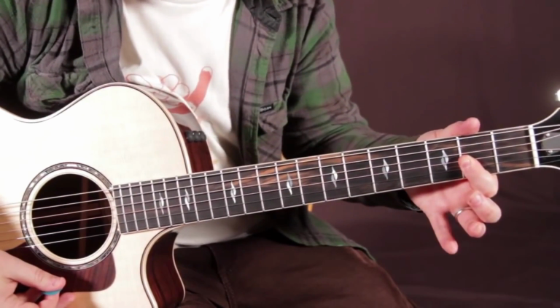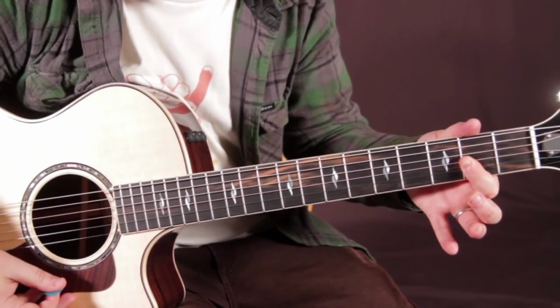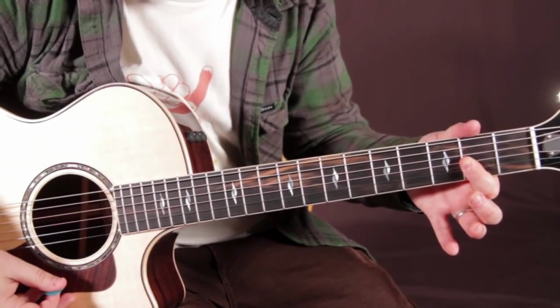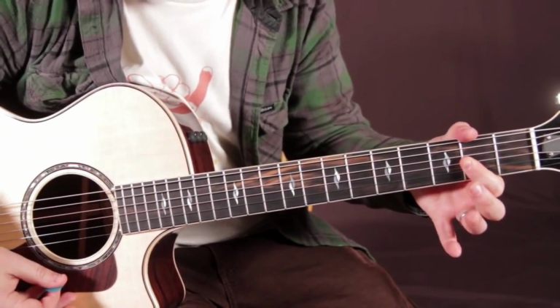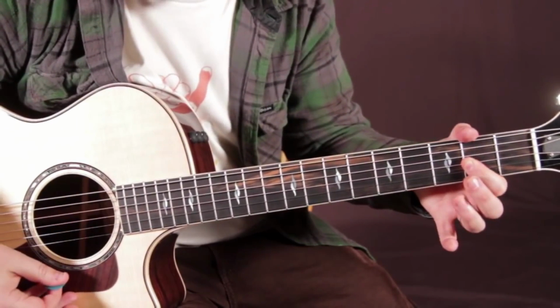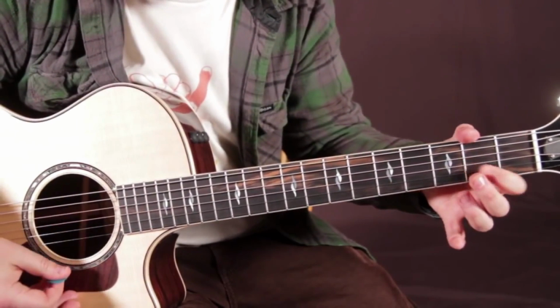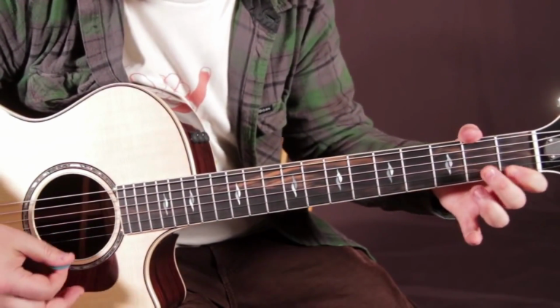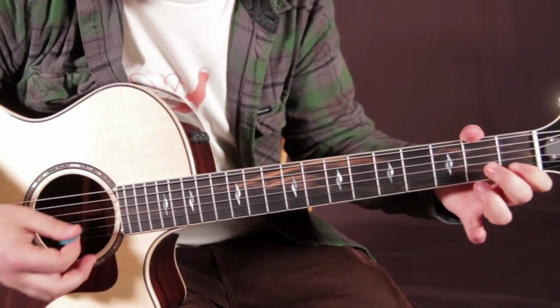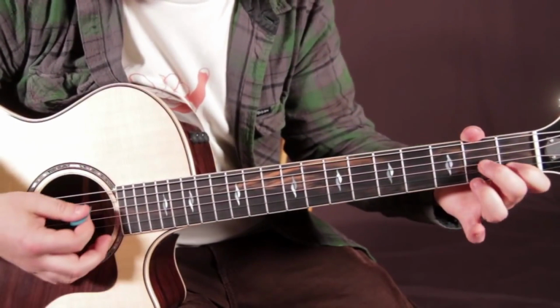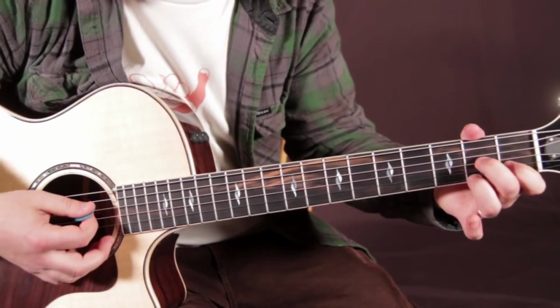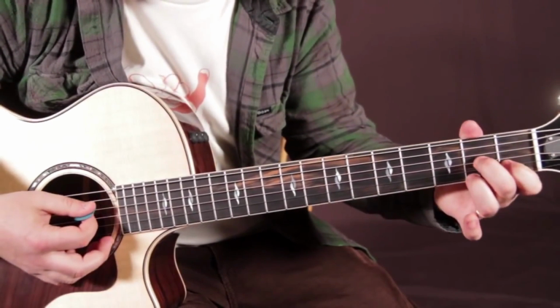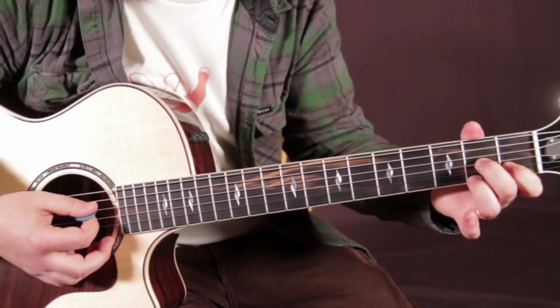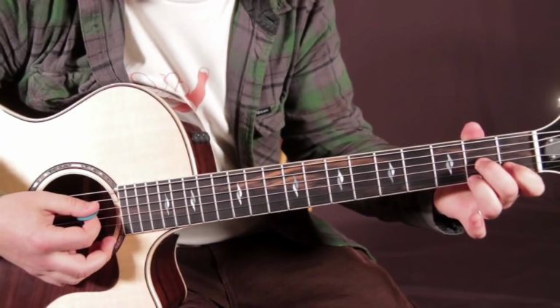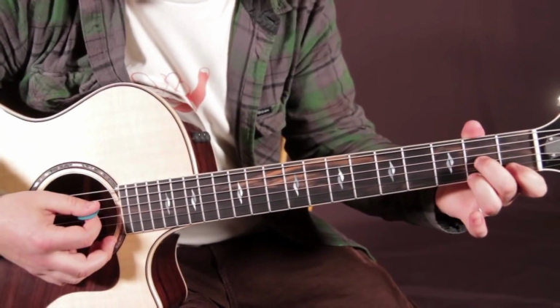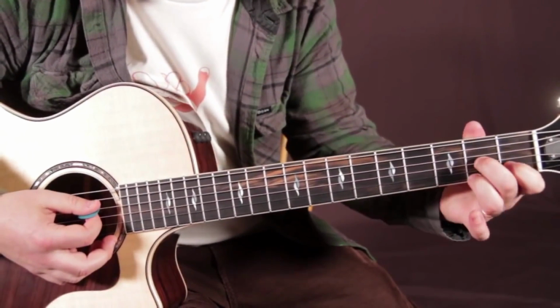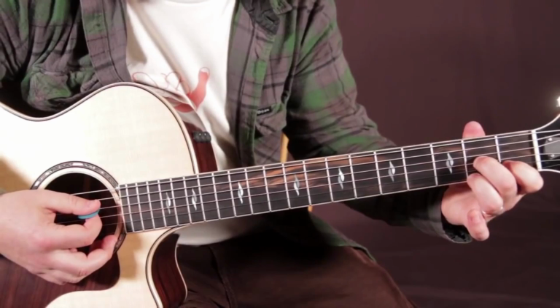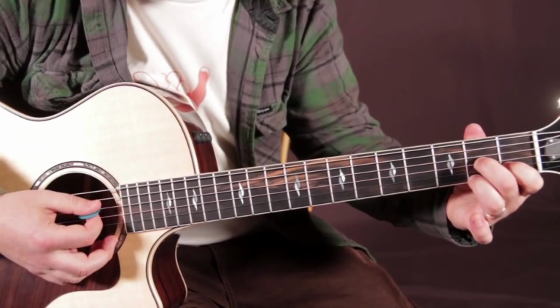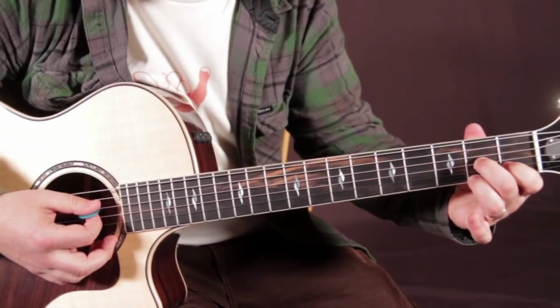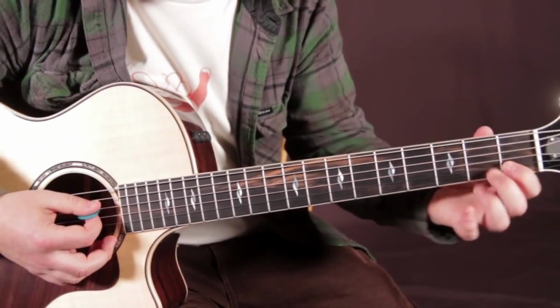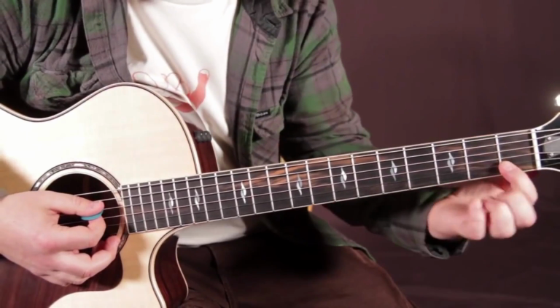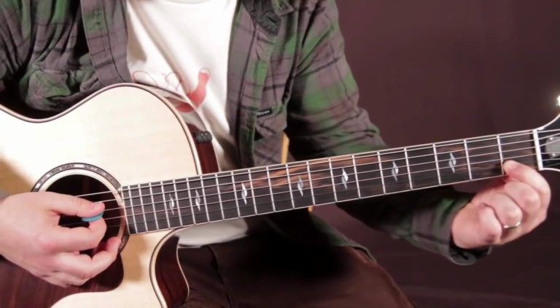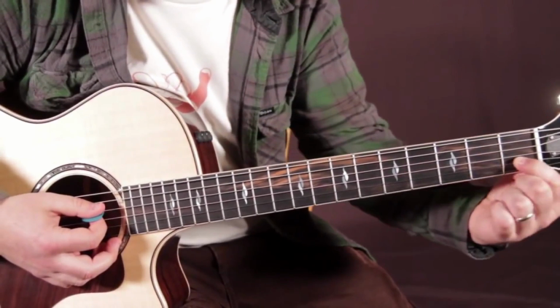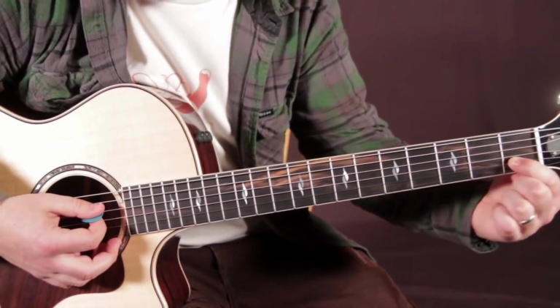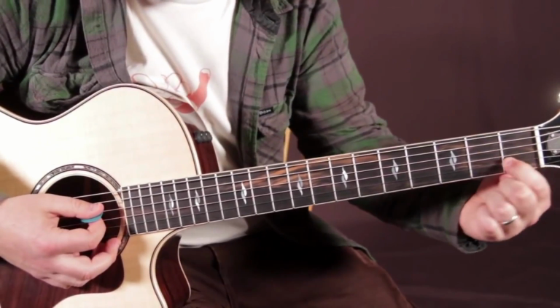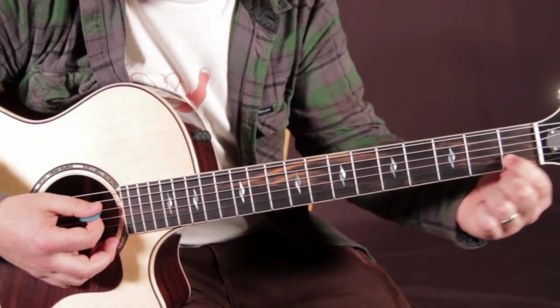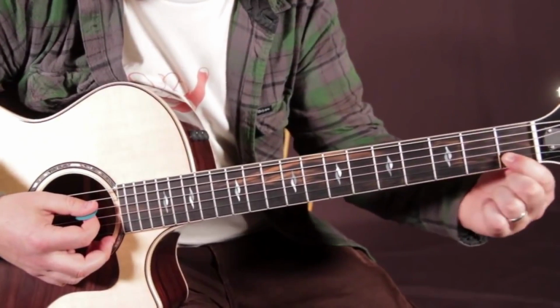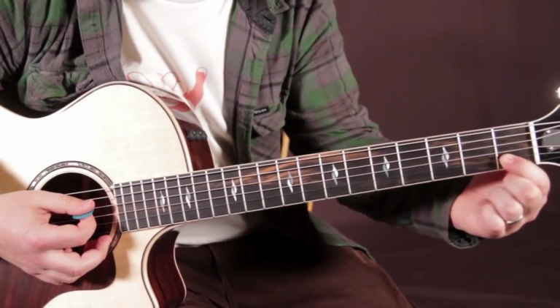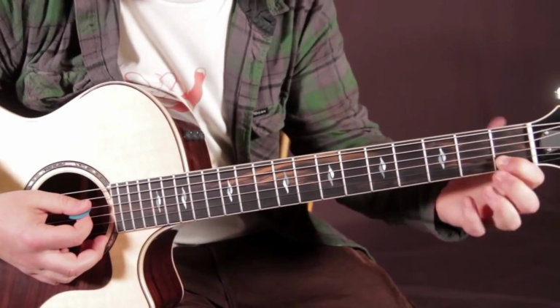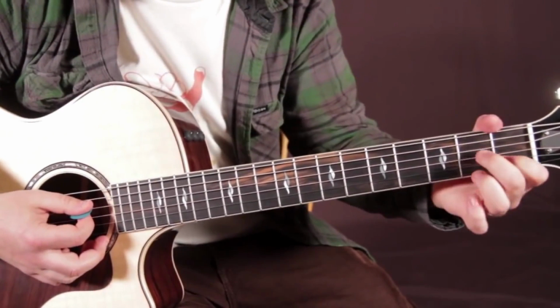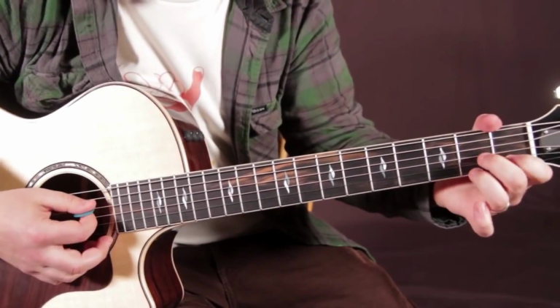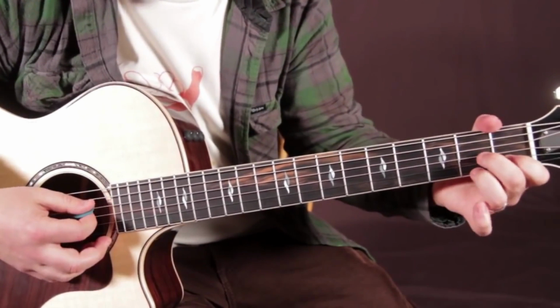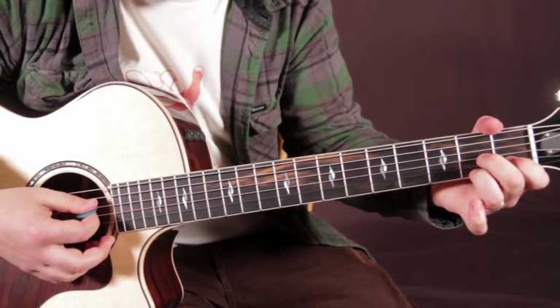Then we play a D7, which is like an upside down D. So now my index is on the first fret of the beat.